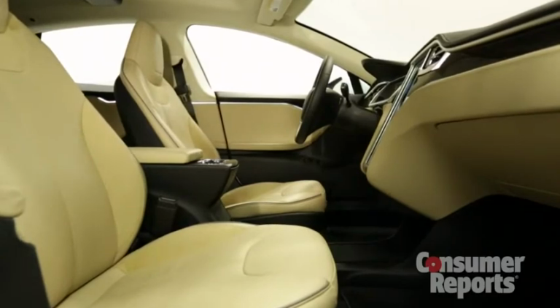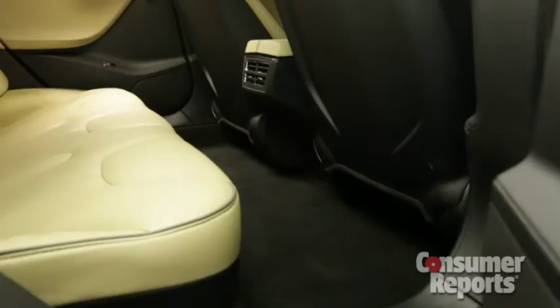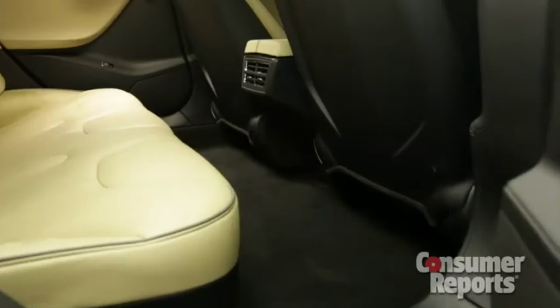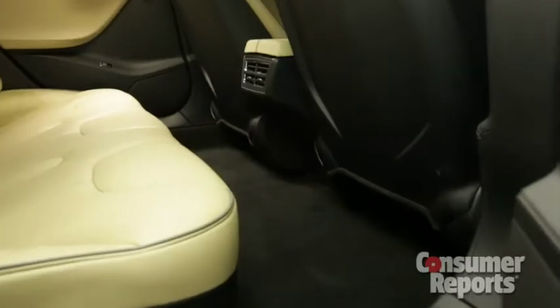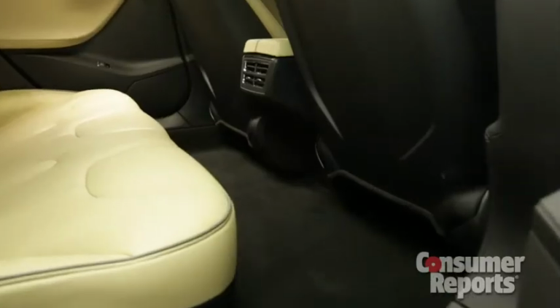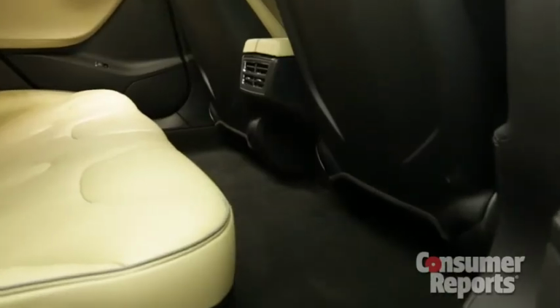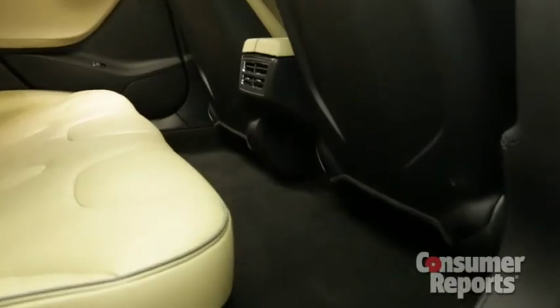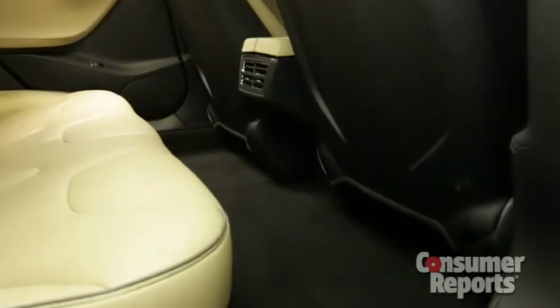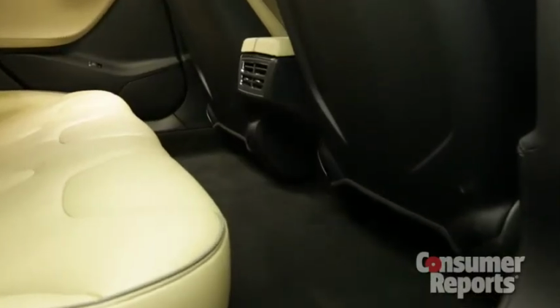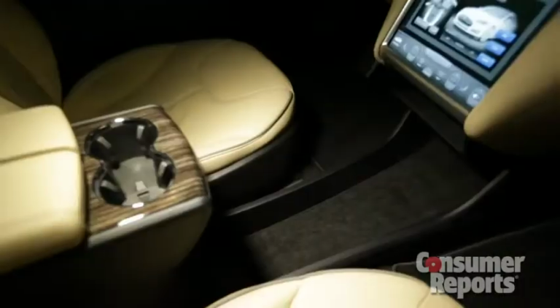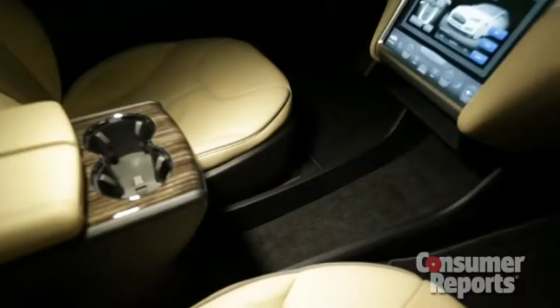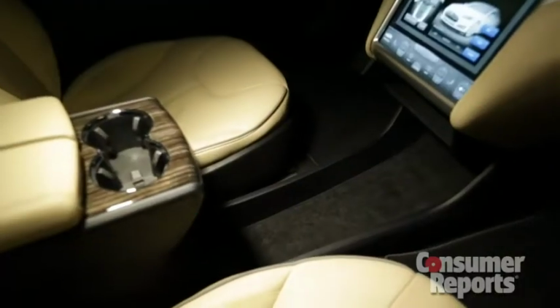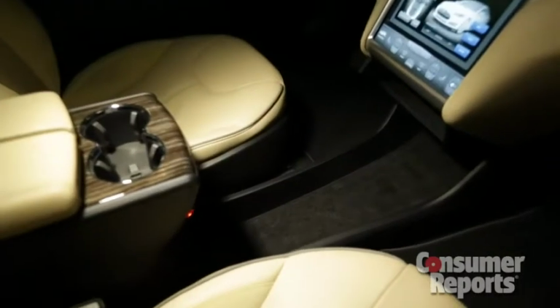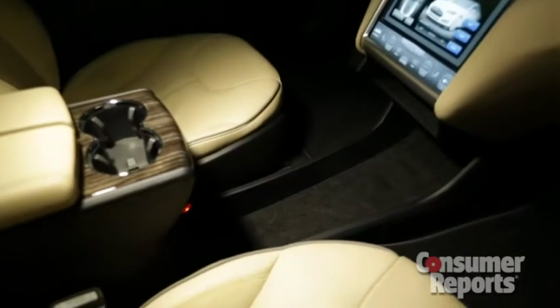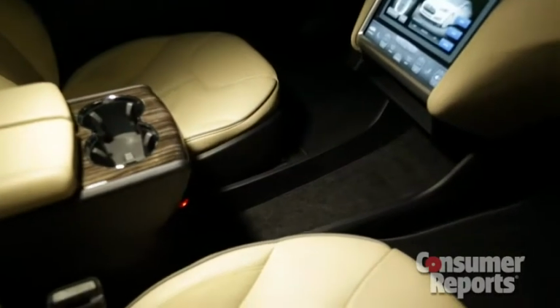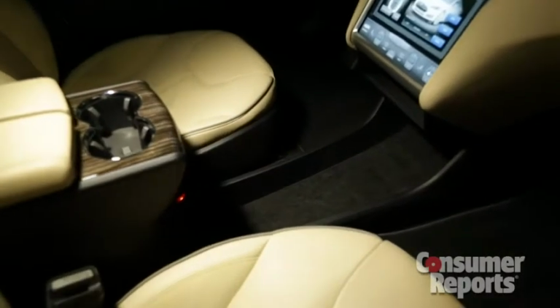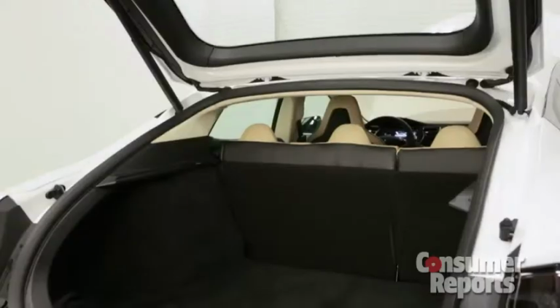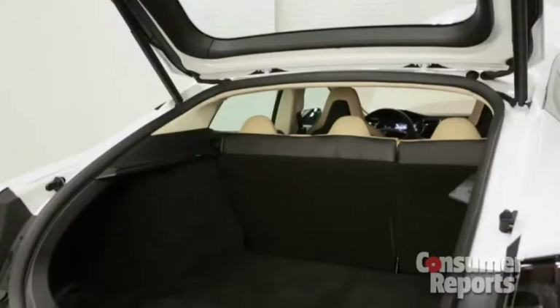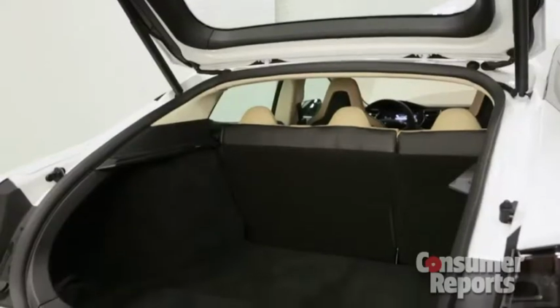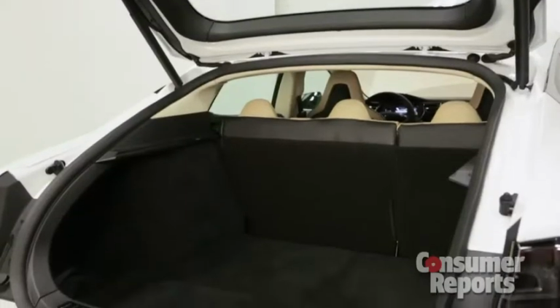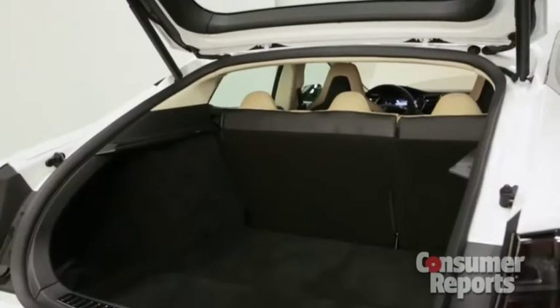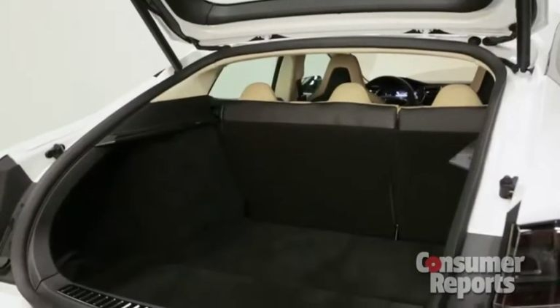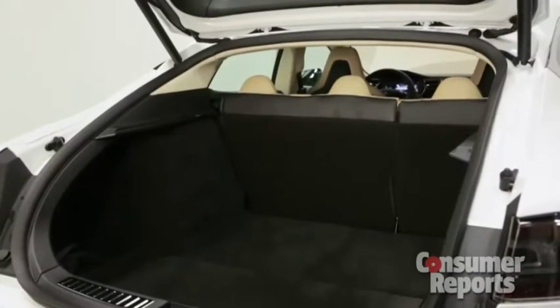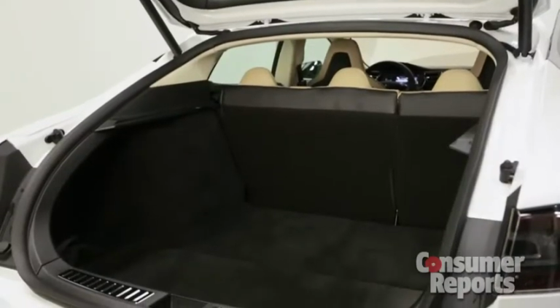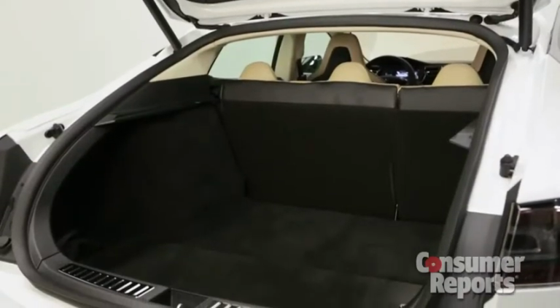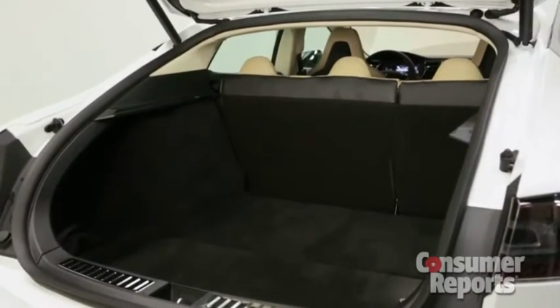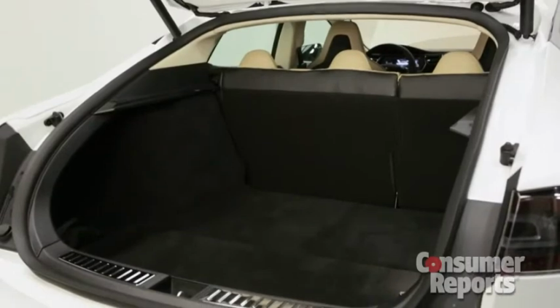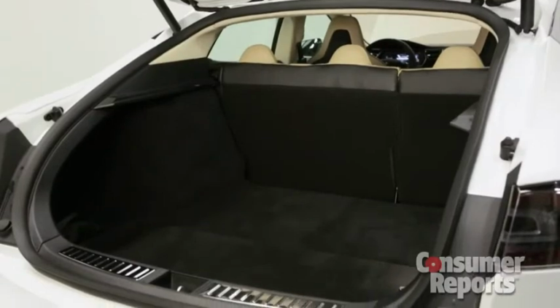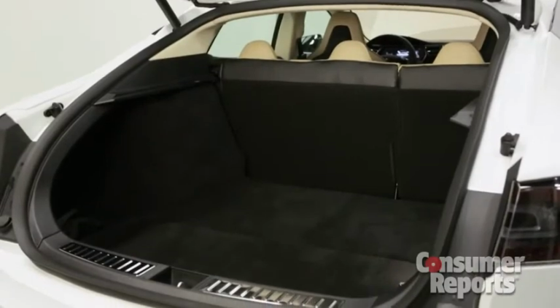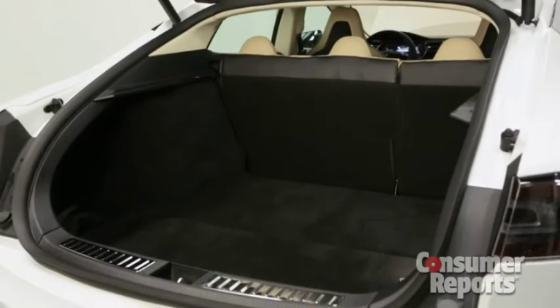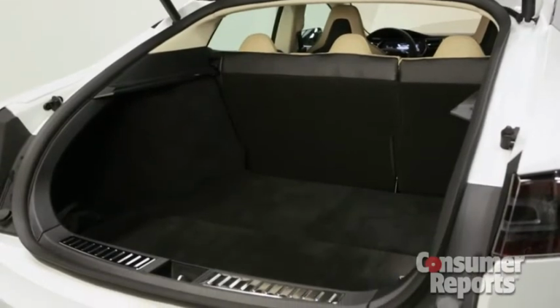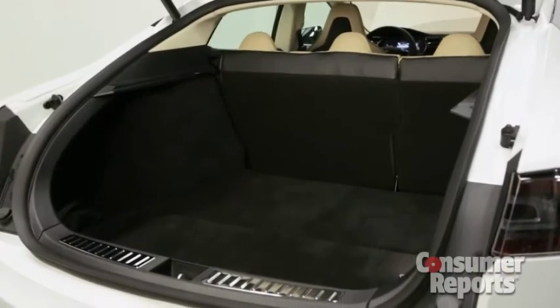There's a flat floor, tons of storage, and a big hatchback that can fit a rear-facing third-row seat.